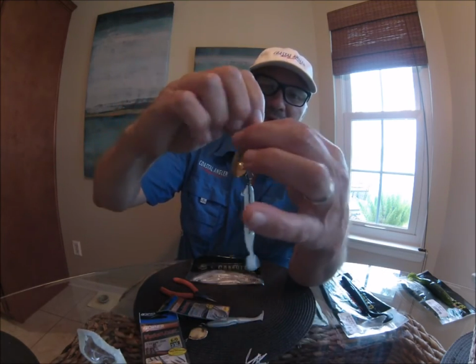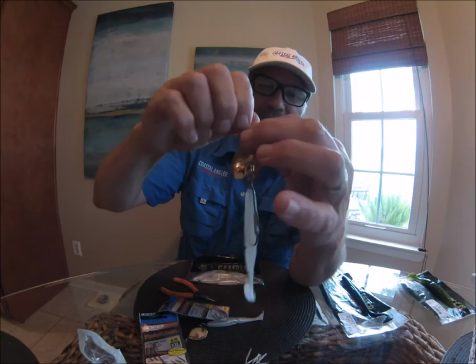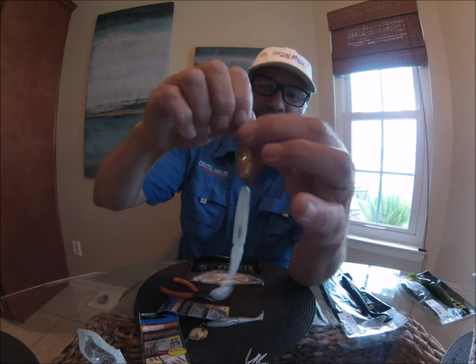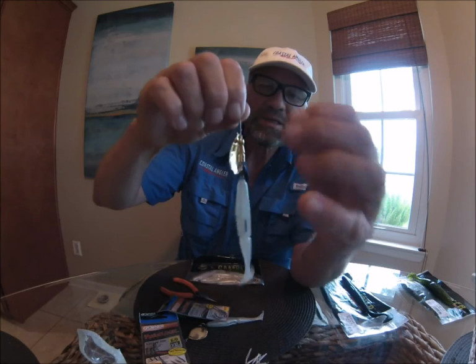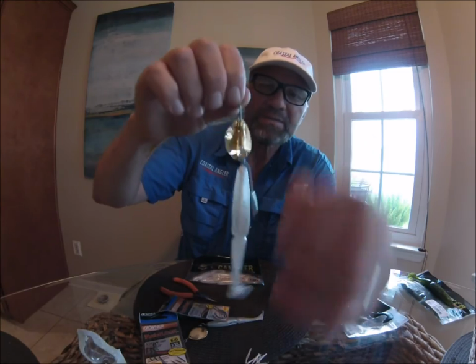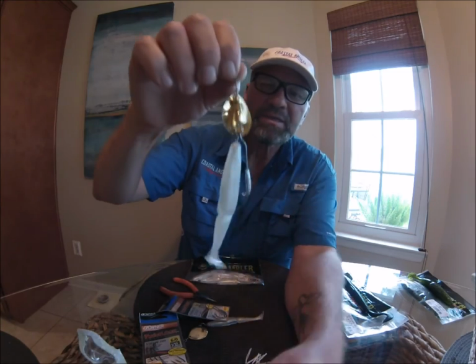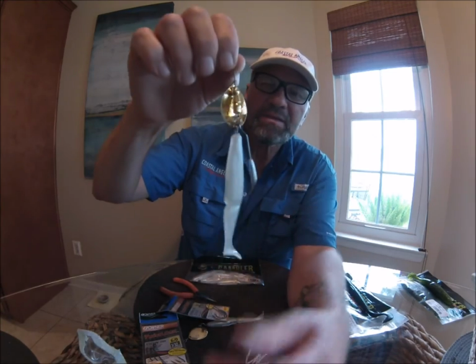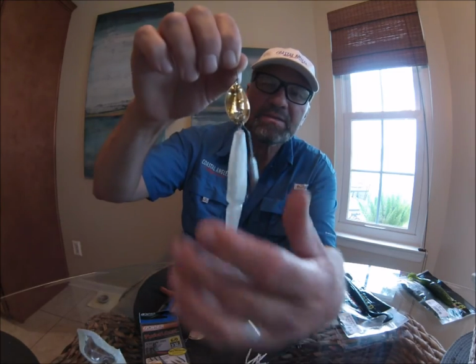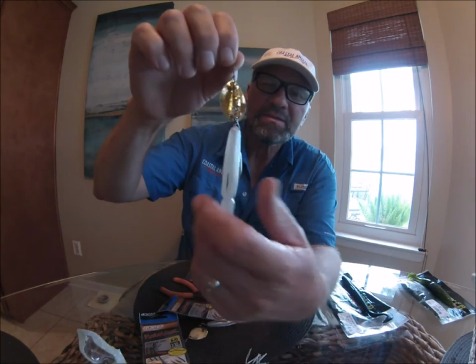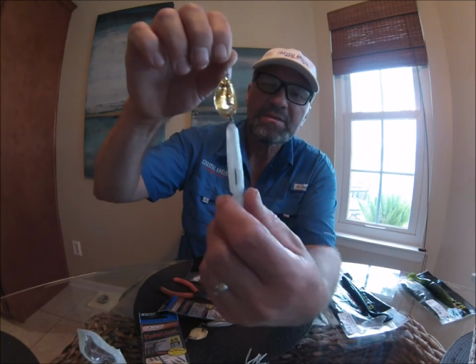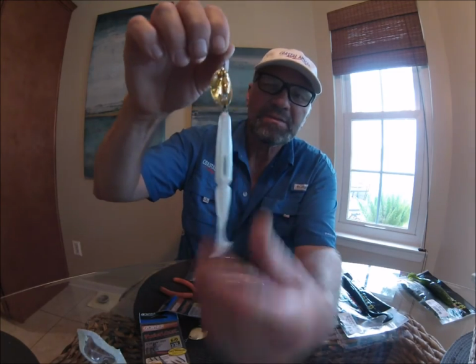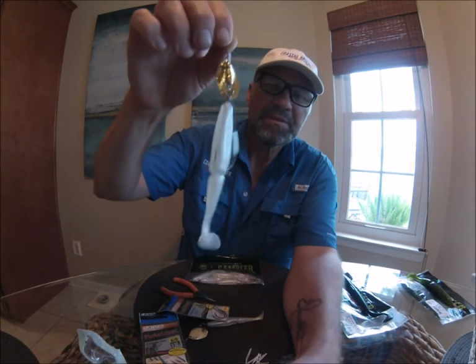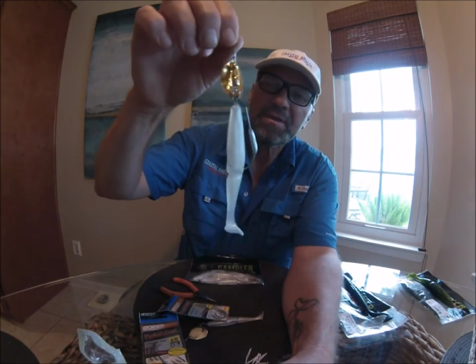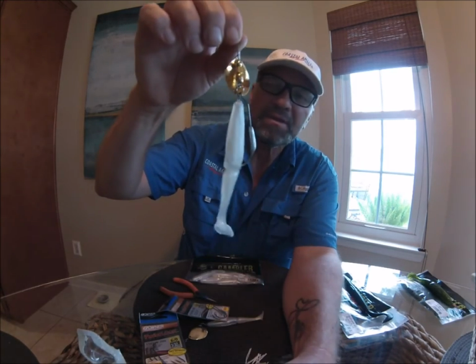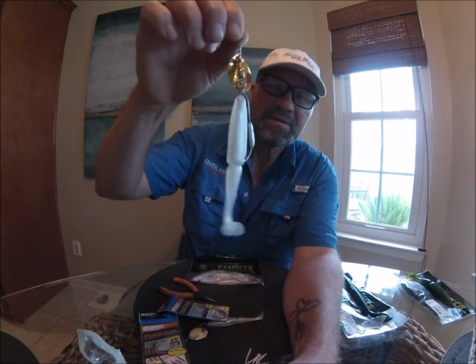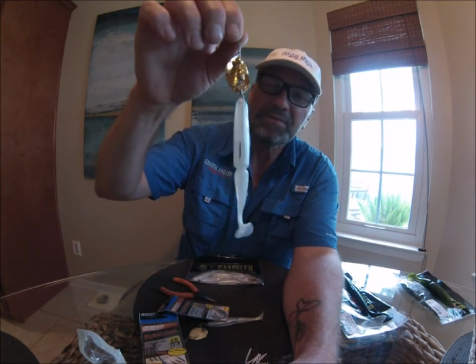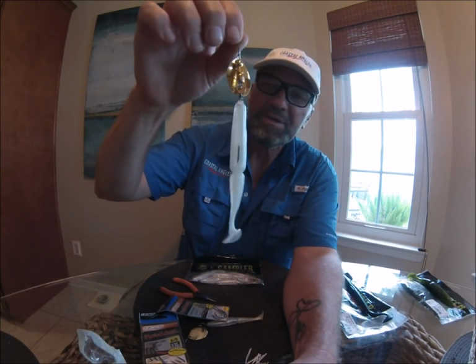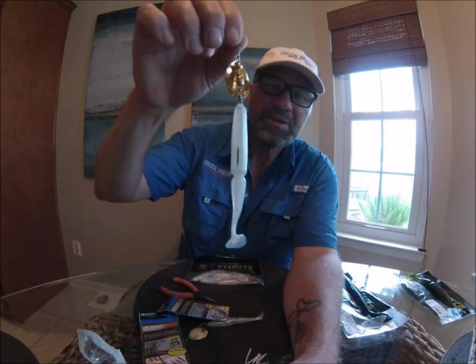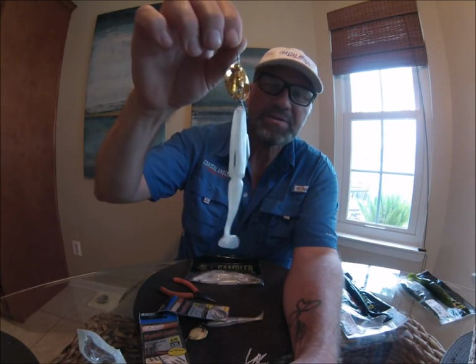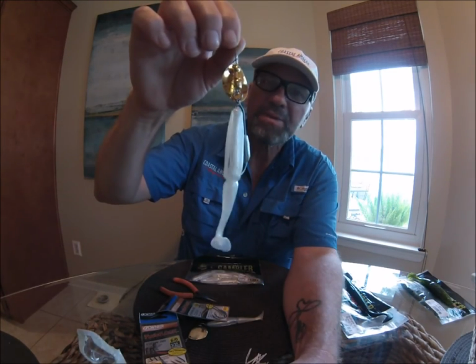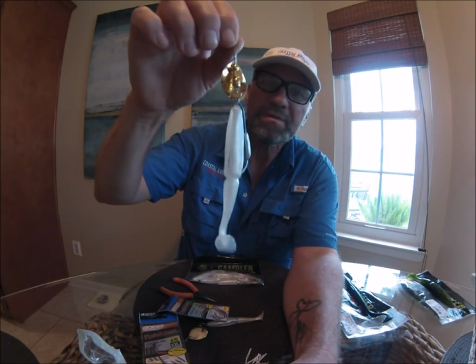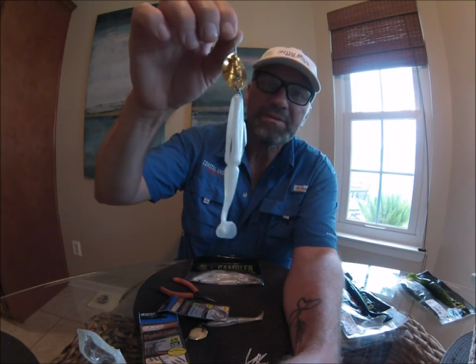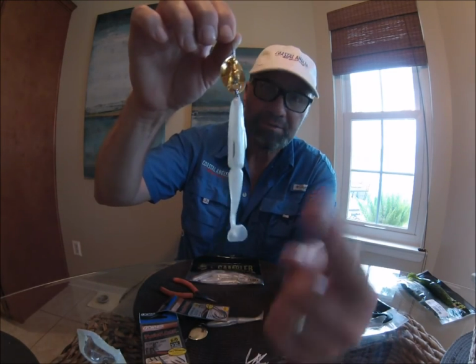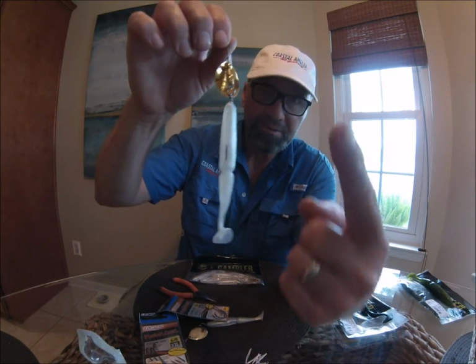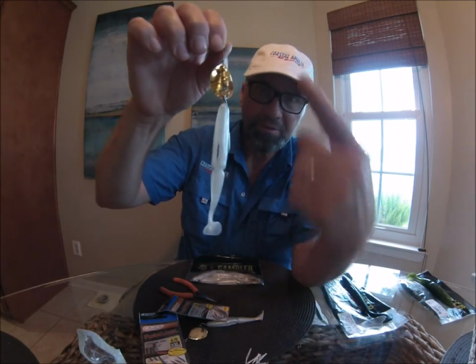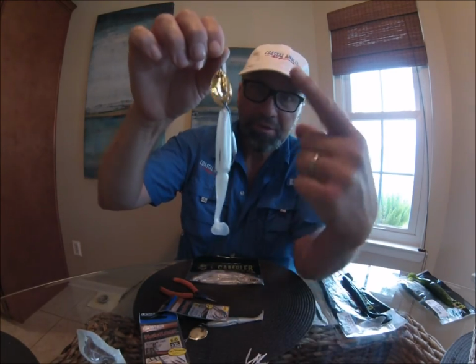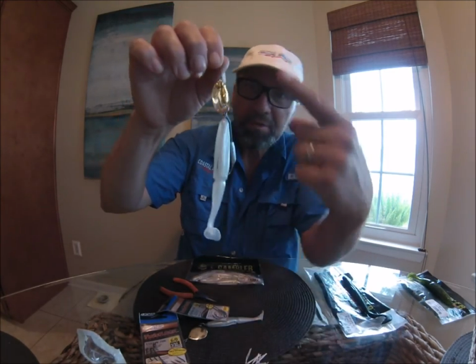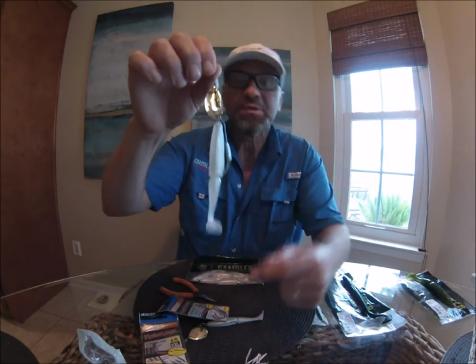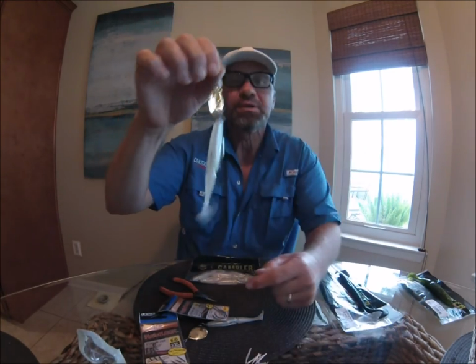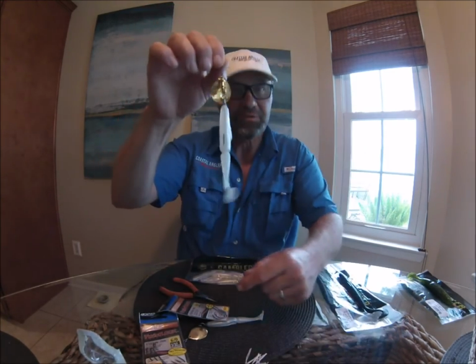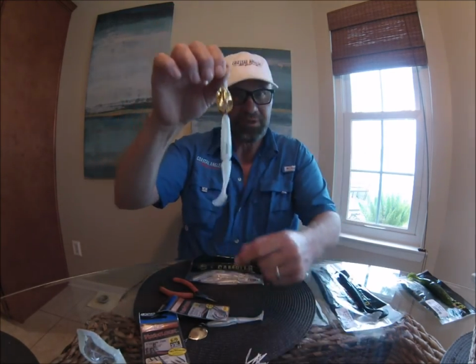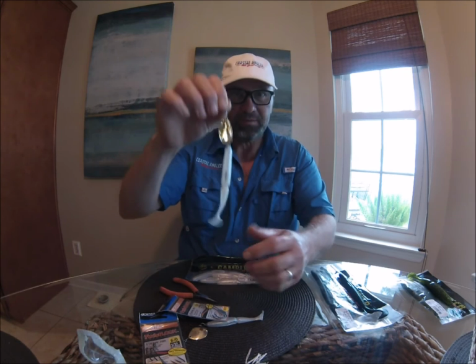Modified Snaggla Sally. That thing is a fish catching bait. Y'all need to hook it up — you need to try it.